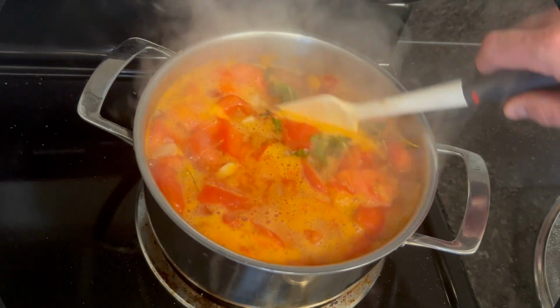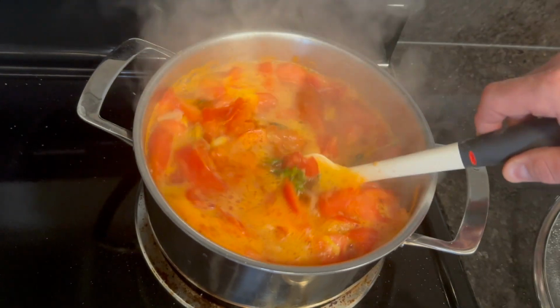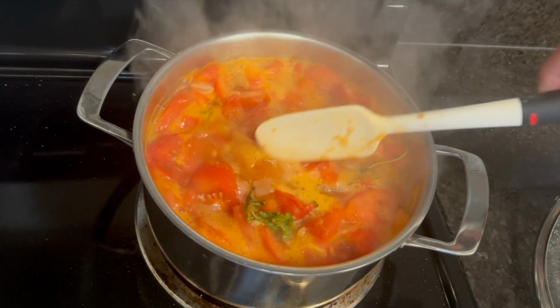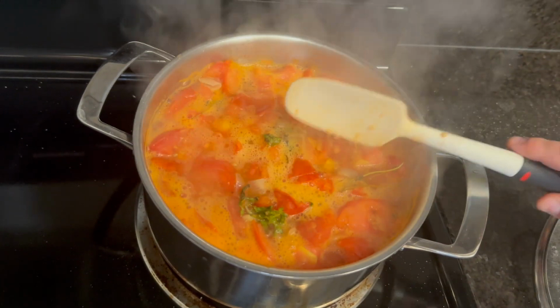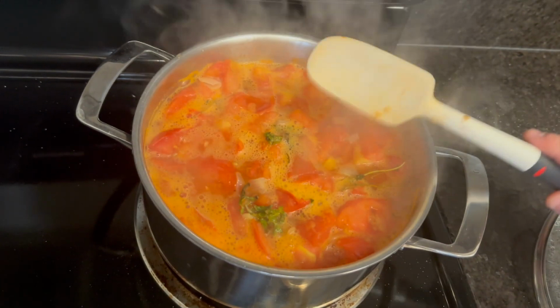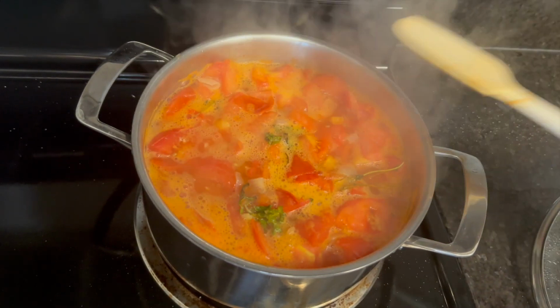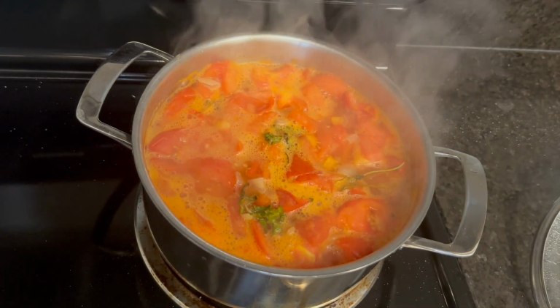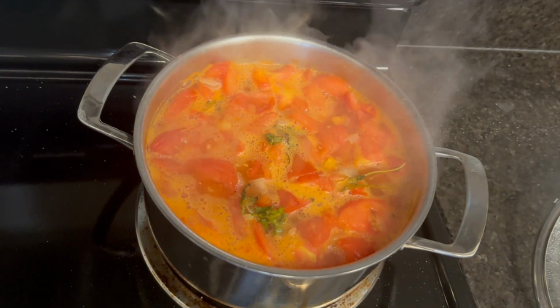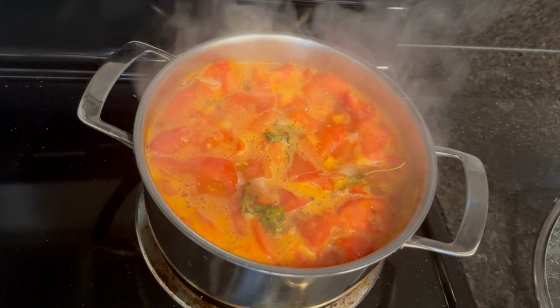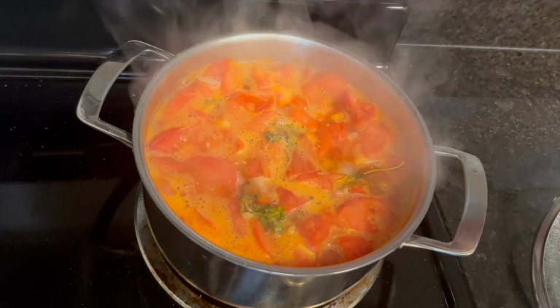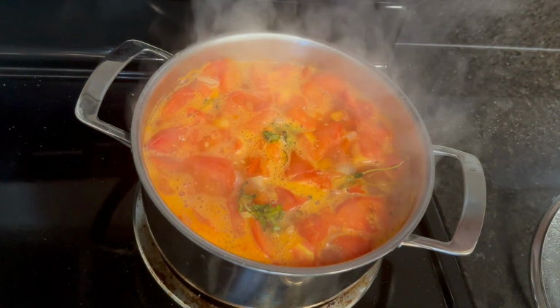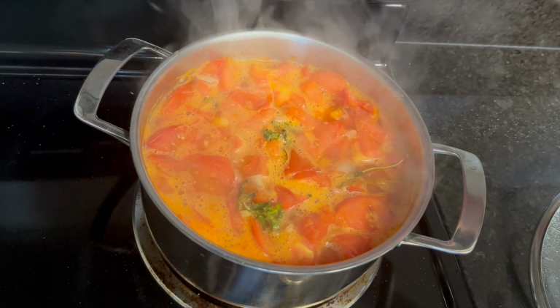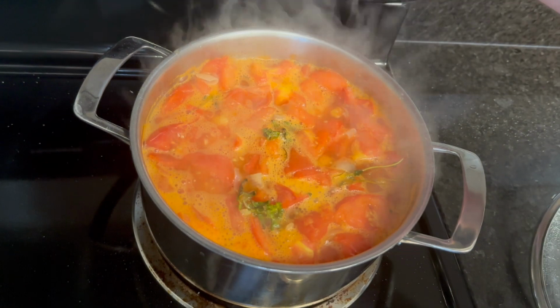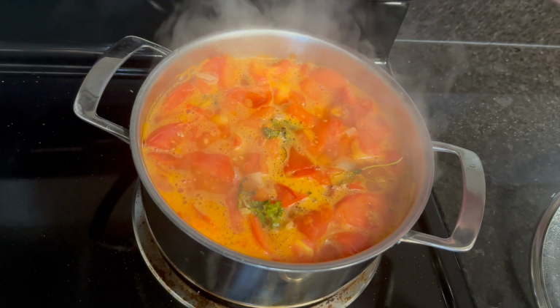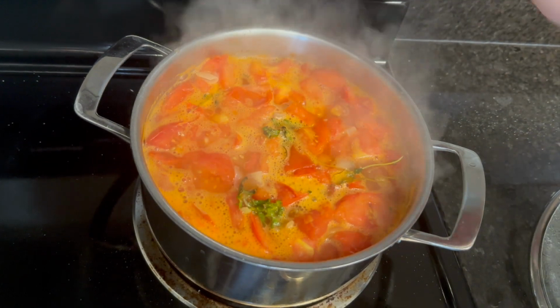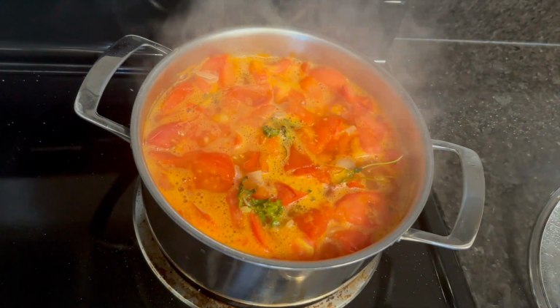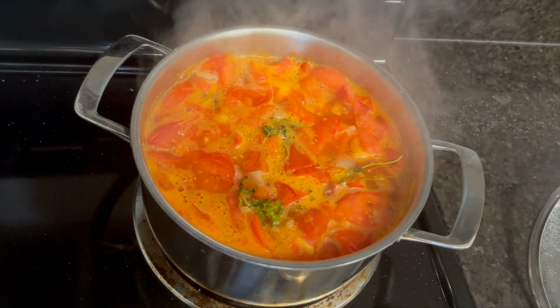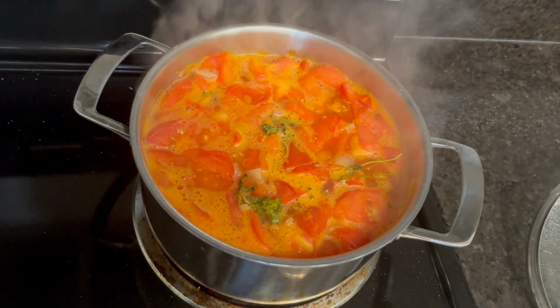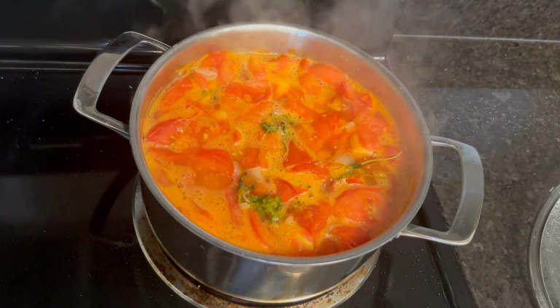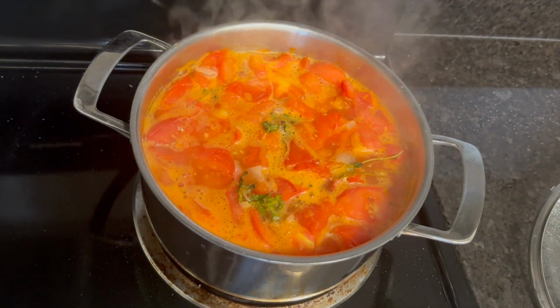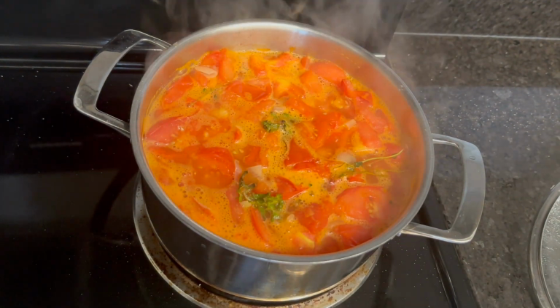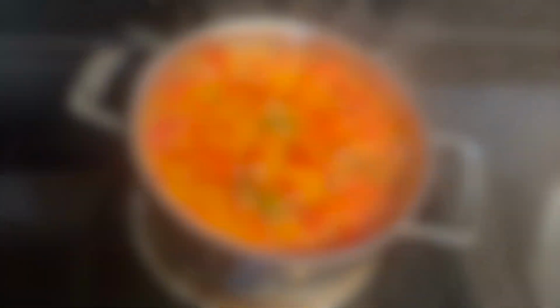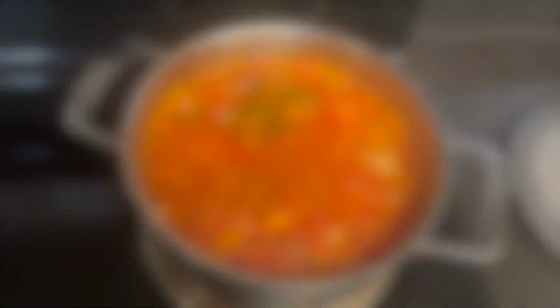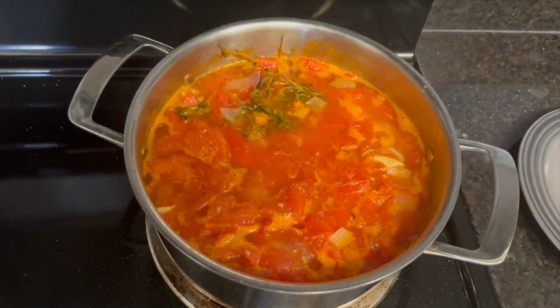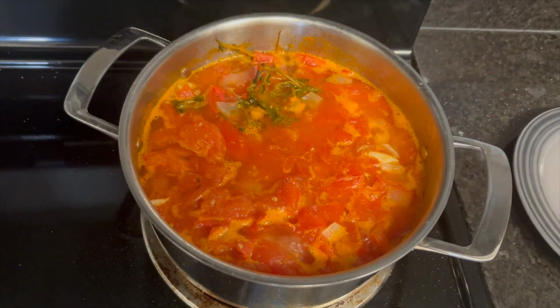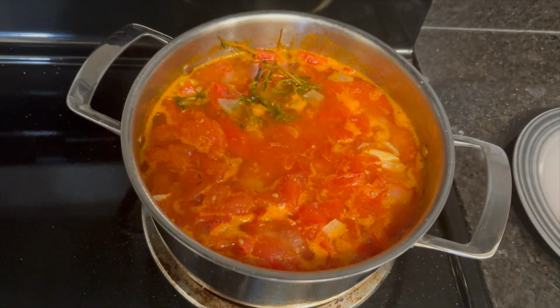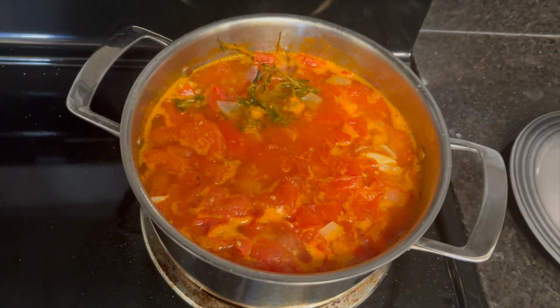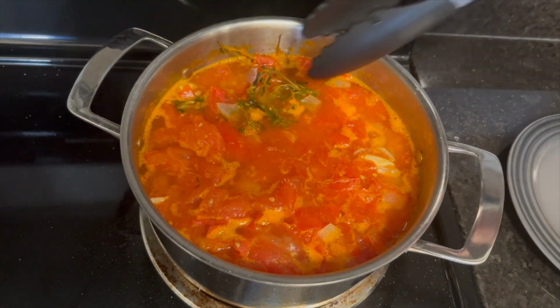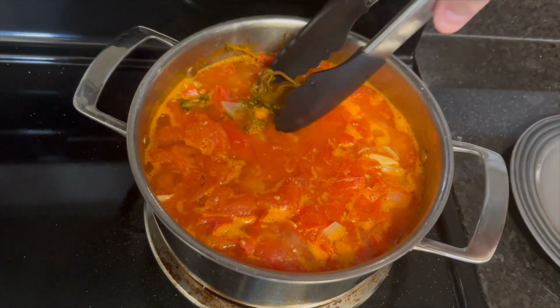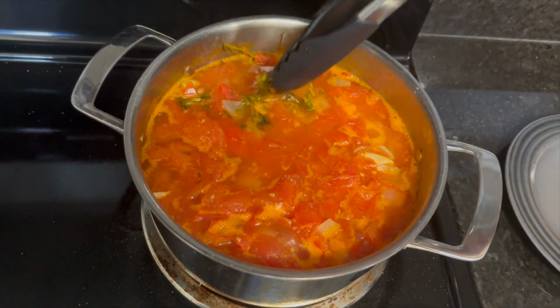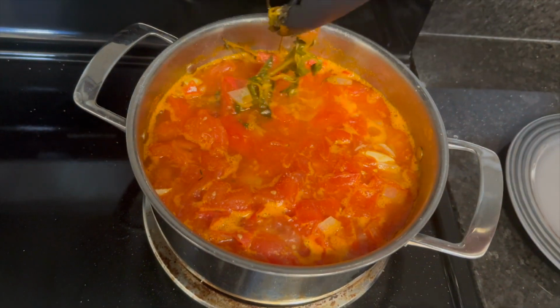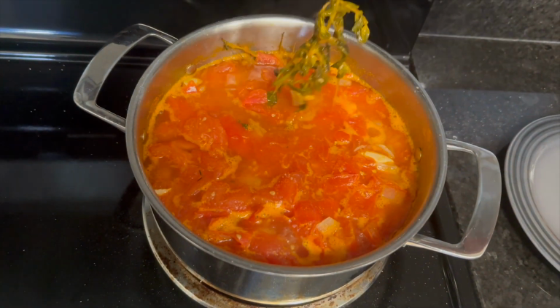Once the soup is at a boil, turn it down to a simmer for 30 minutes. The bubbles should be constant but gentle and small.